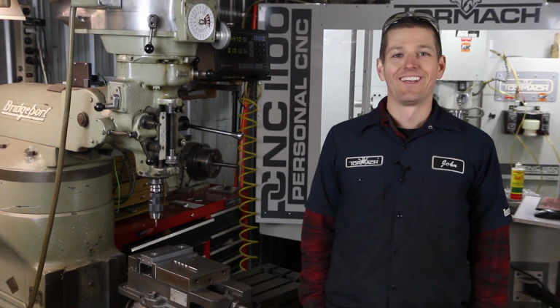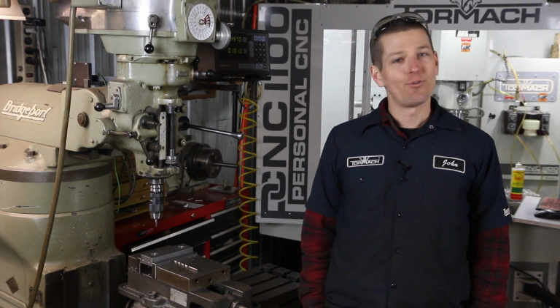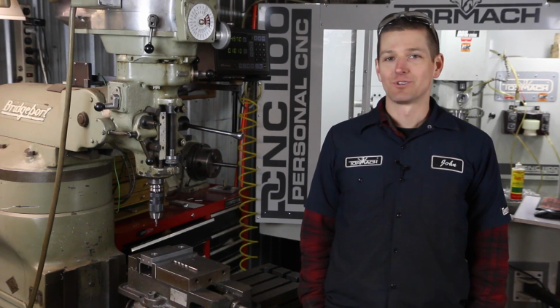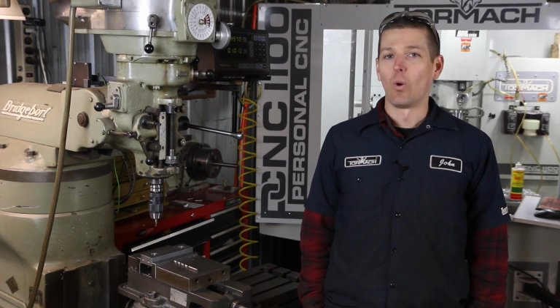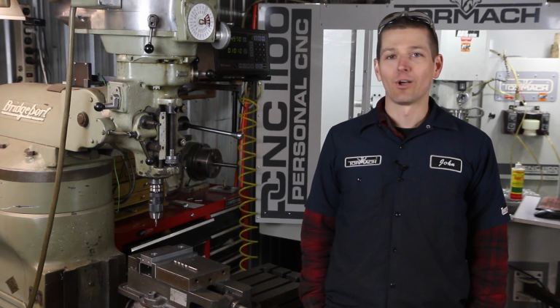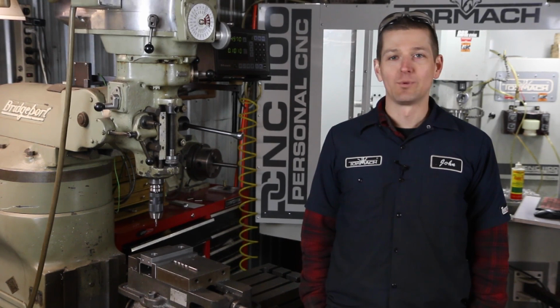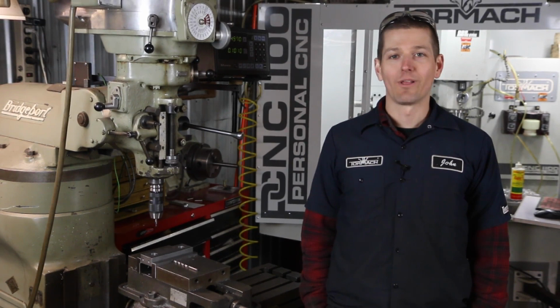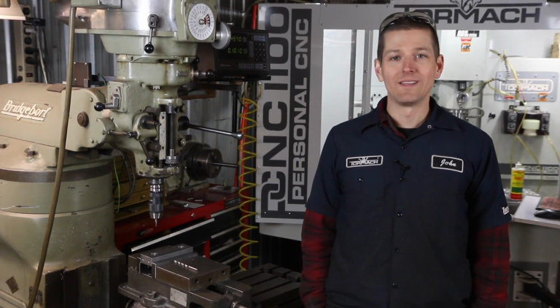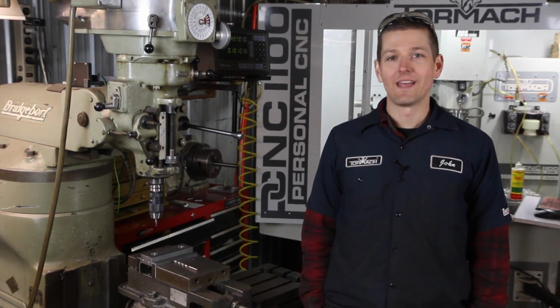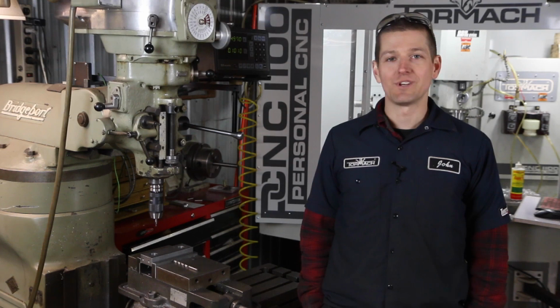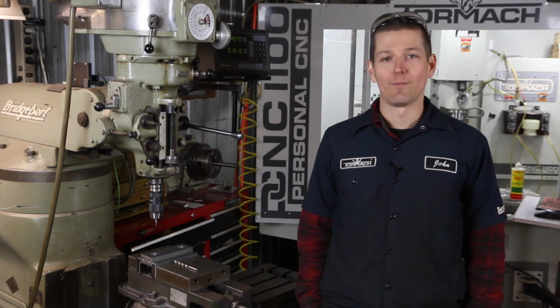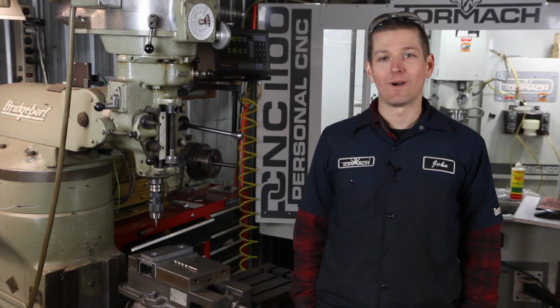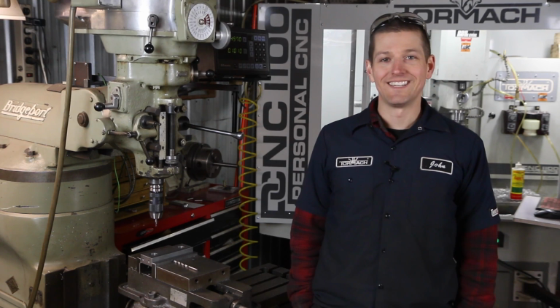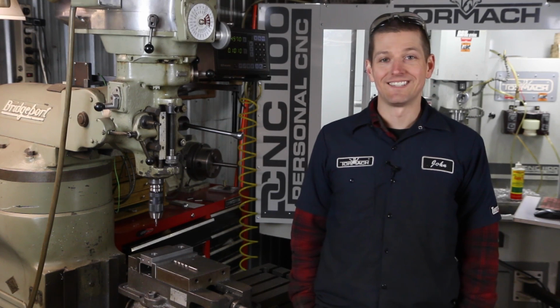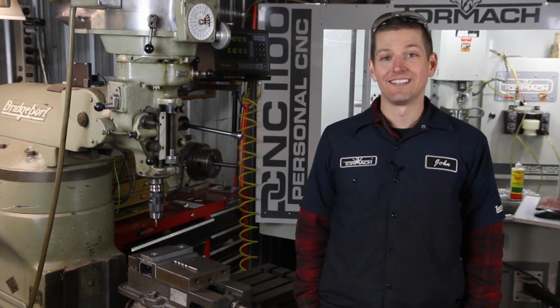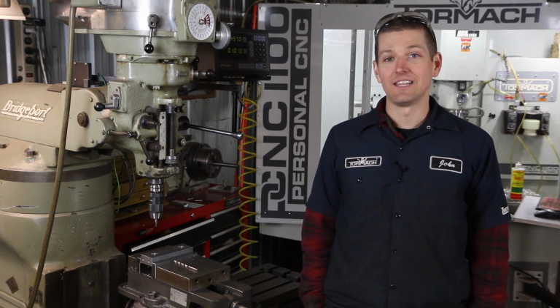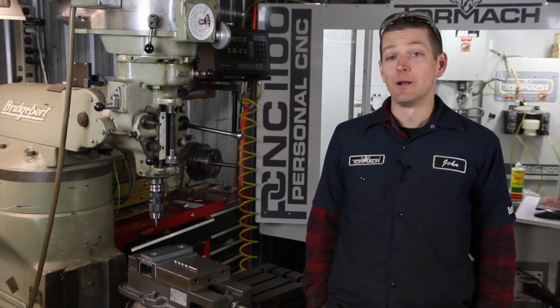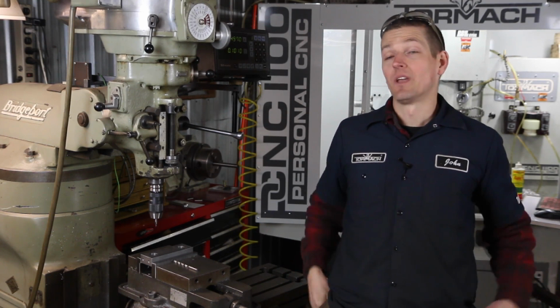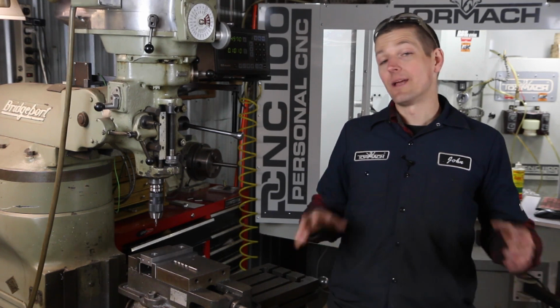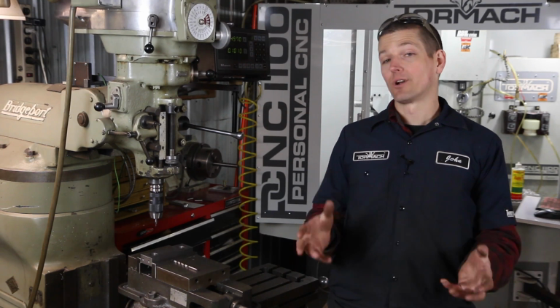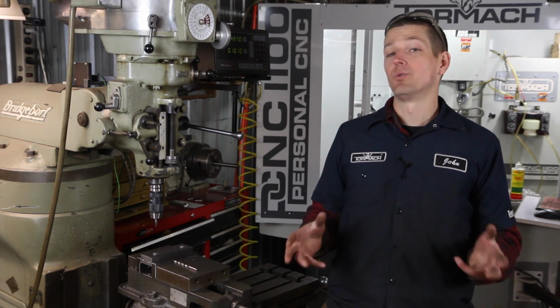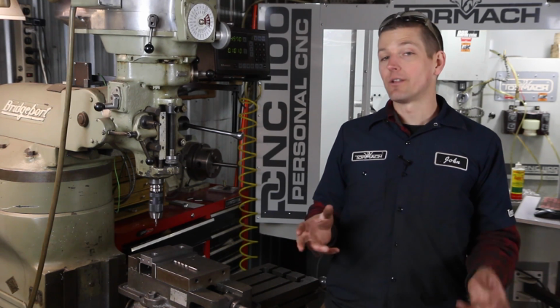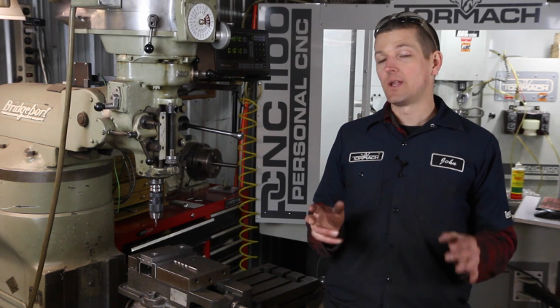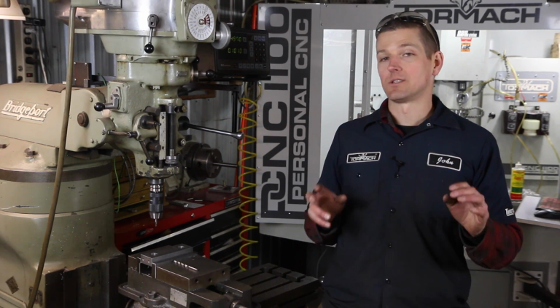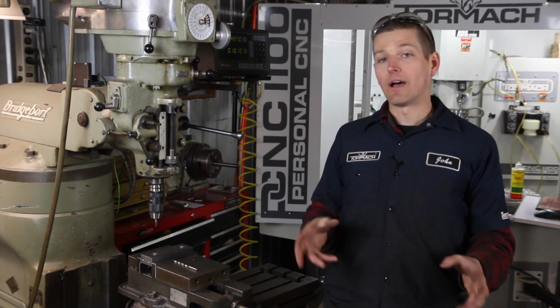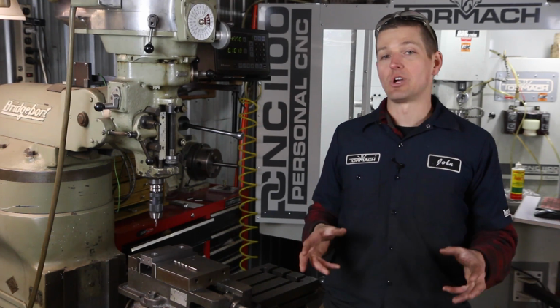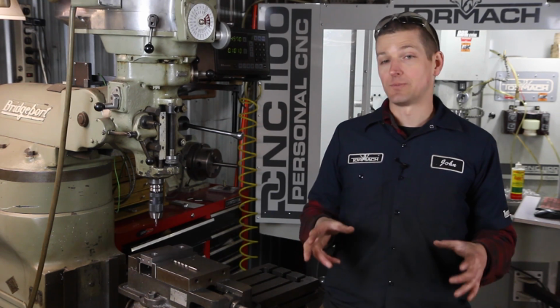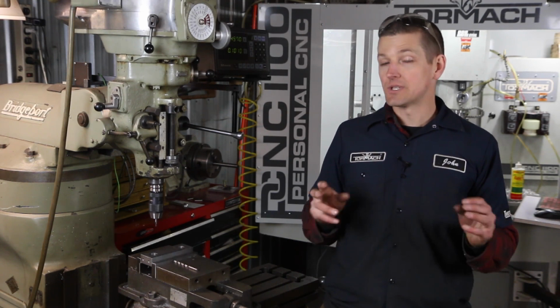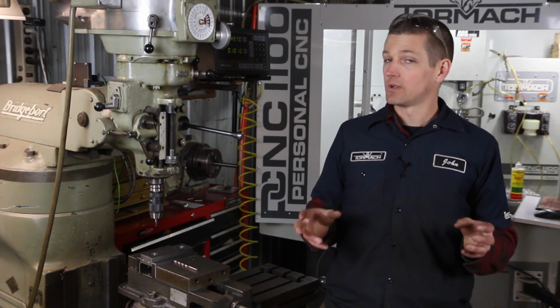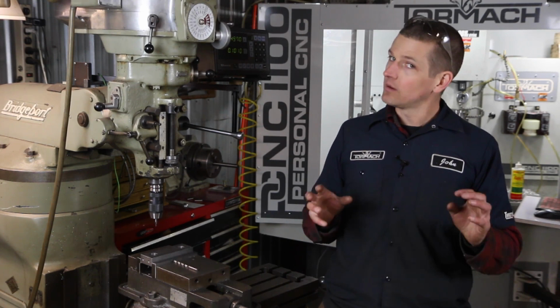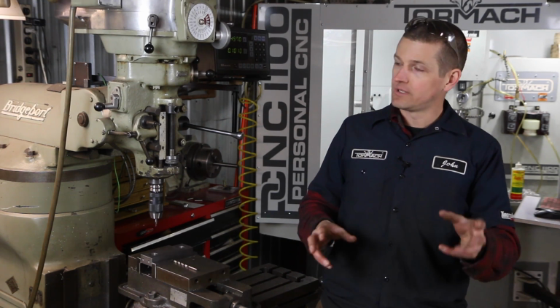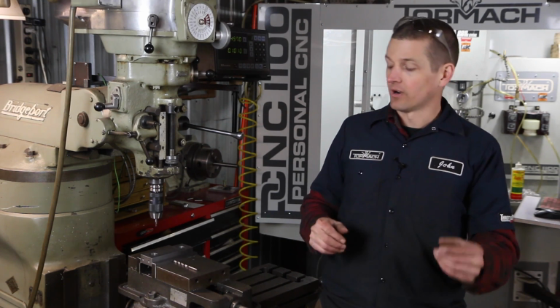Hi folks, welcome to another Wednesday Widget from NYCNC. Today we're going to do another video on soft jaws, but this one a little bit different.